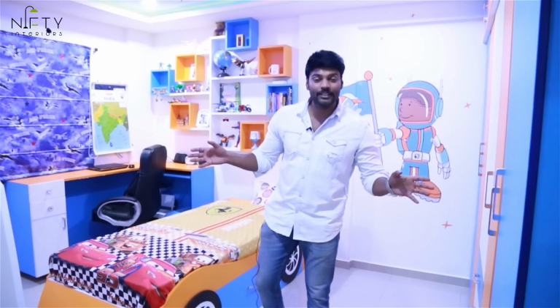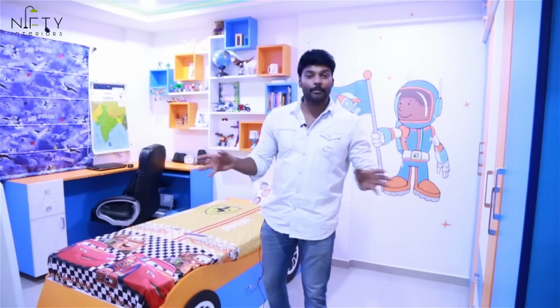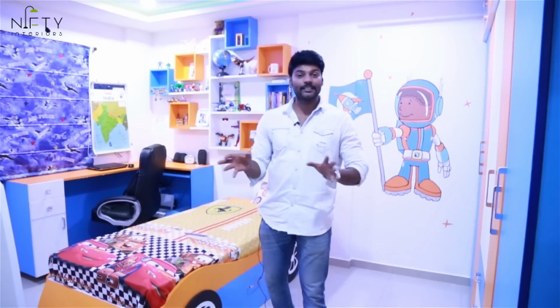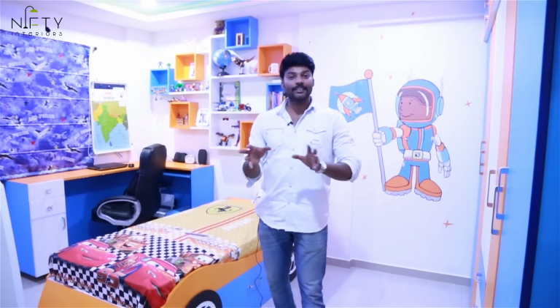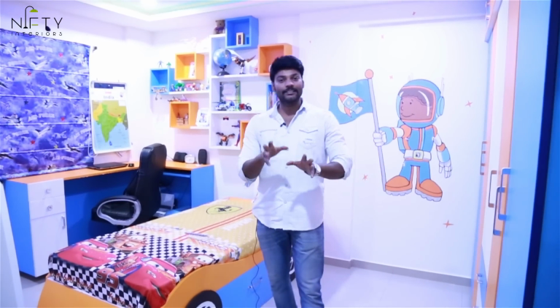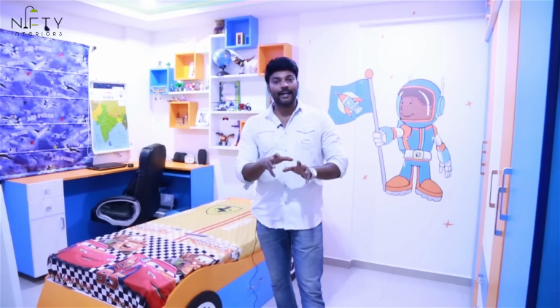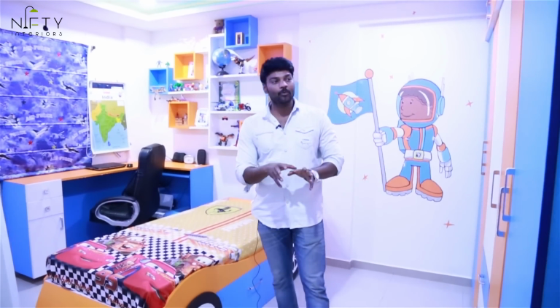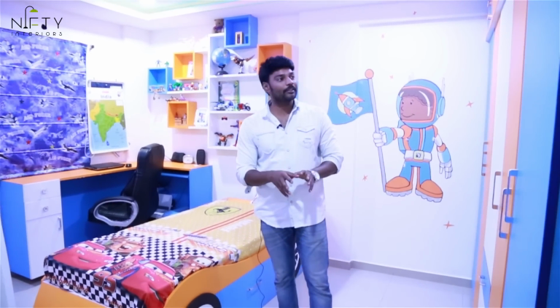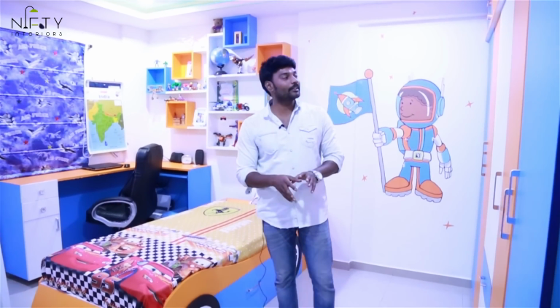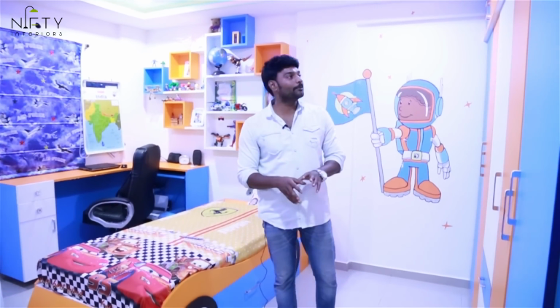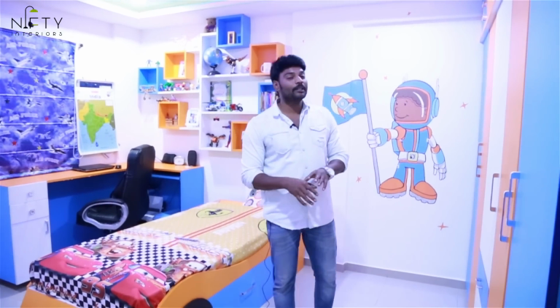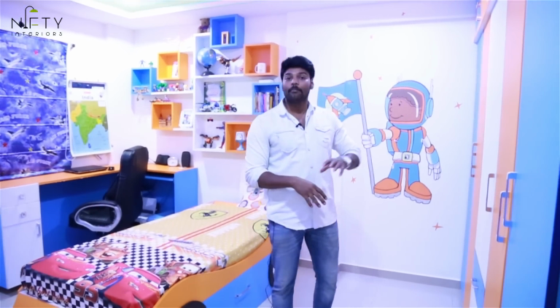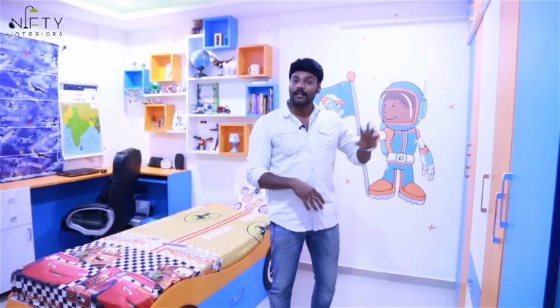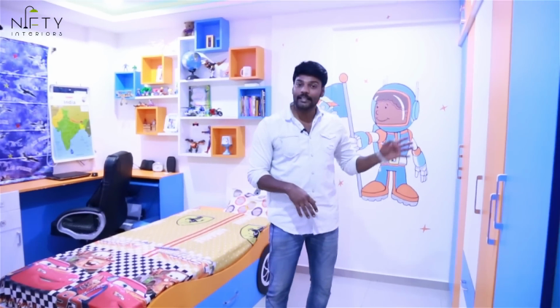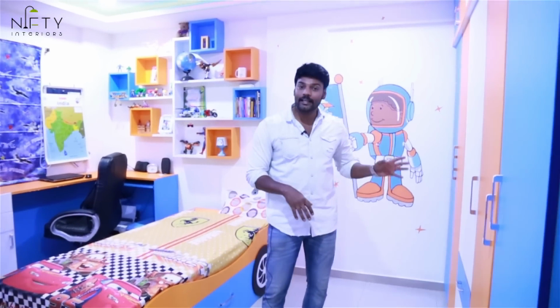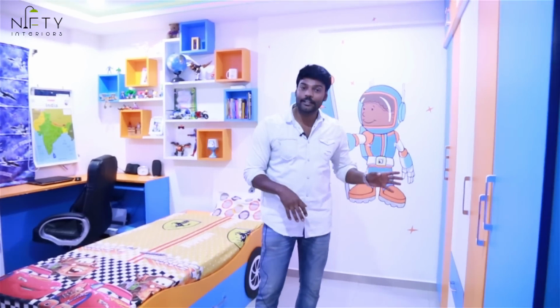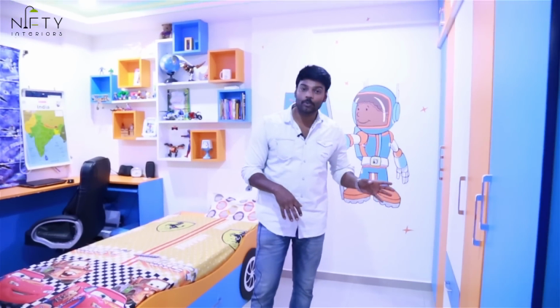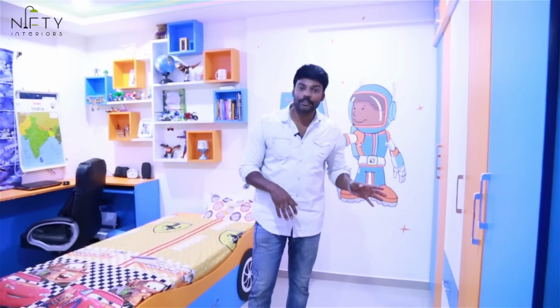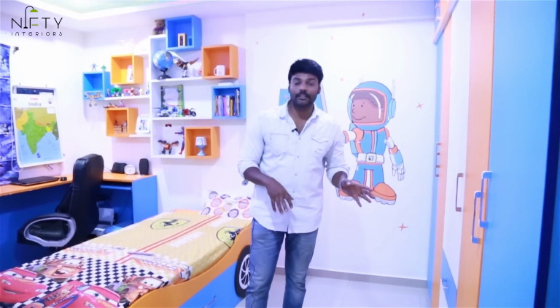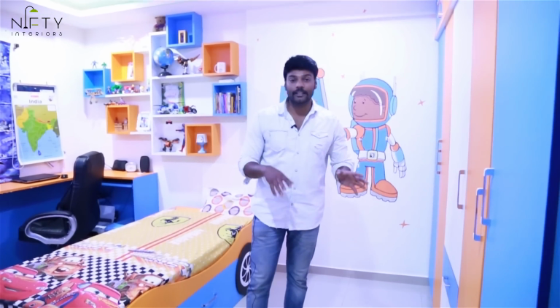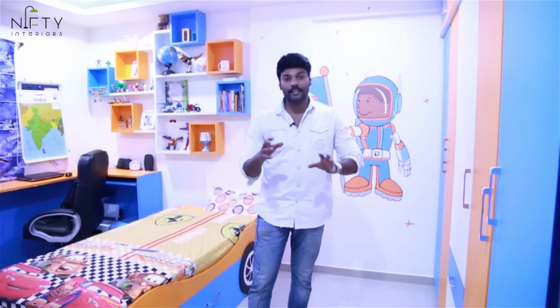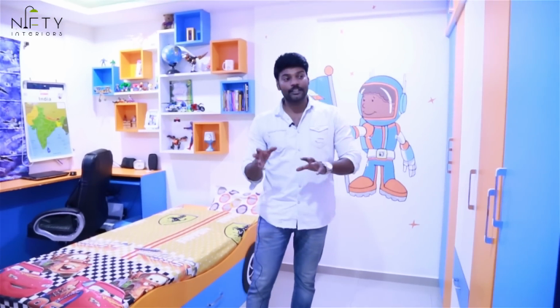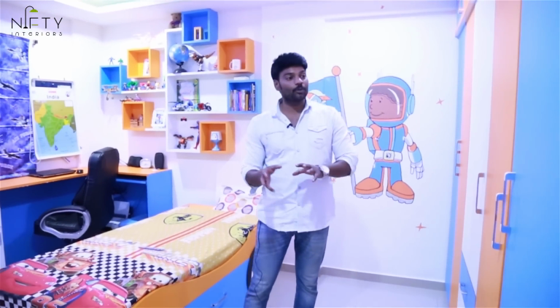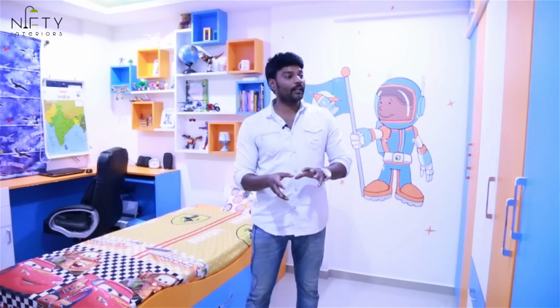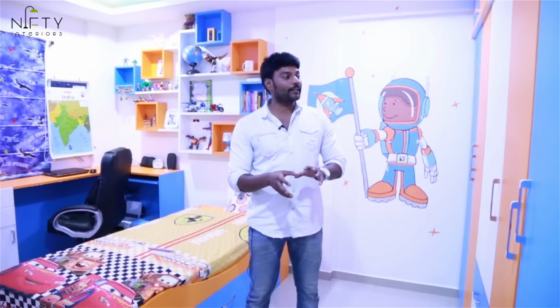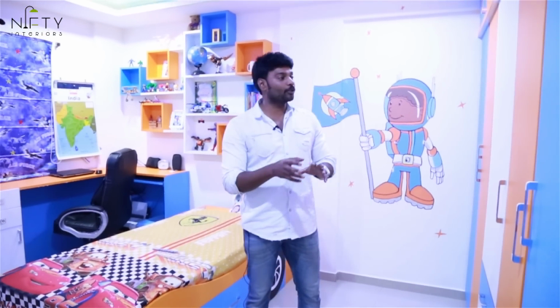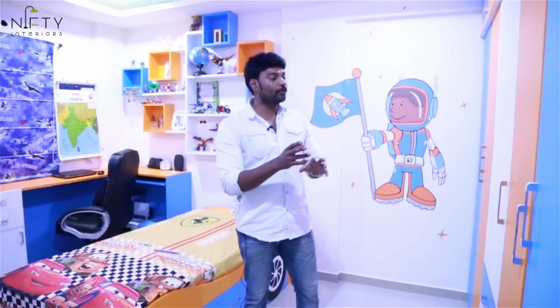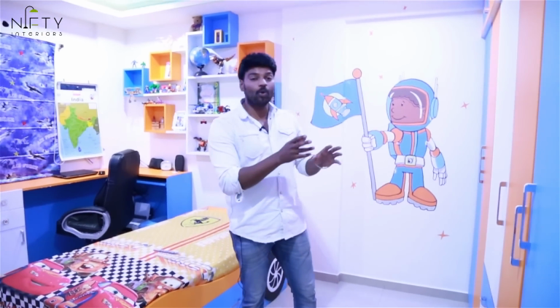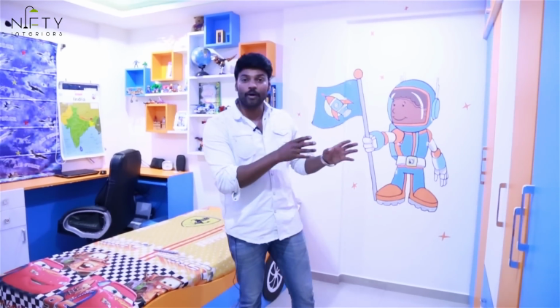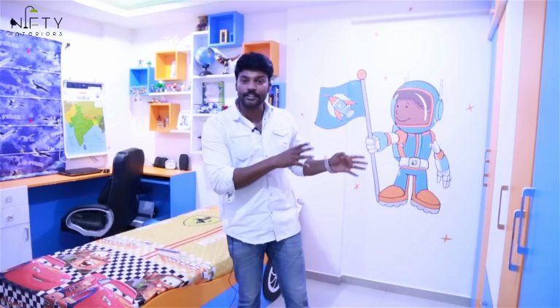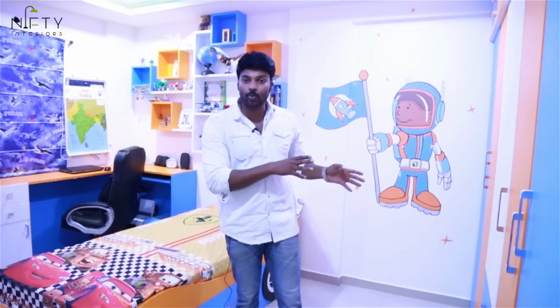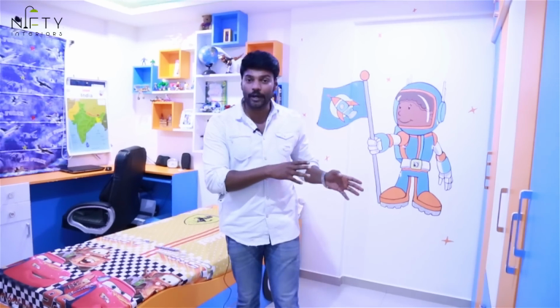Coming to the kids' bedroom, this is amazingly designed with multi-colors — blue, orange, and white.